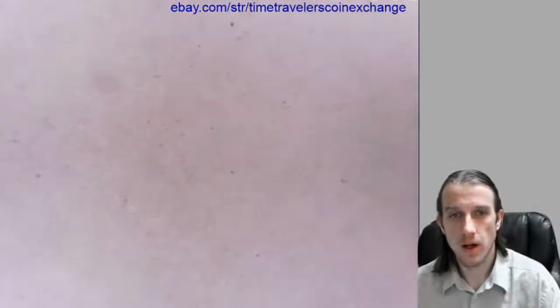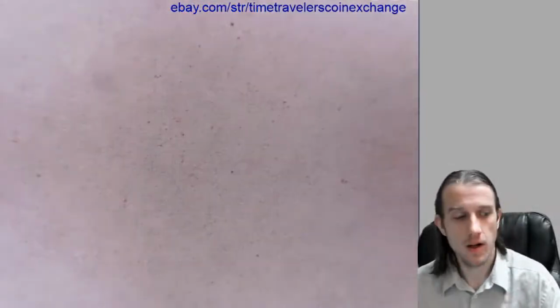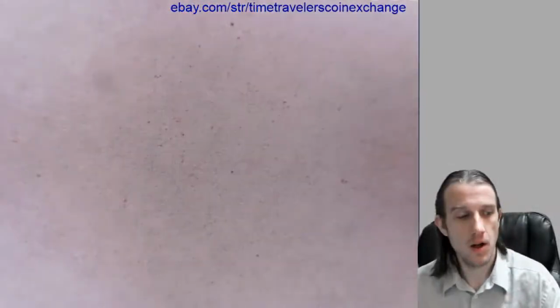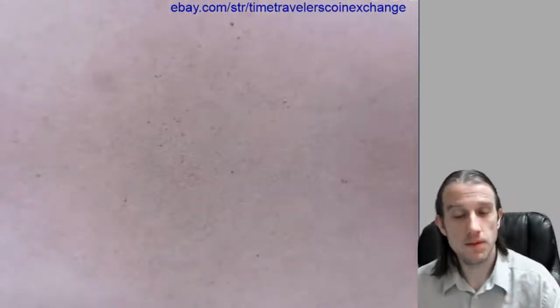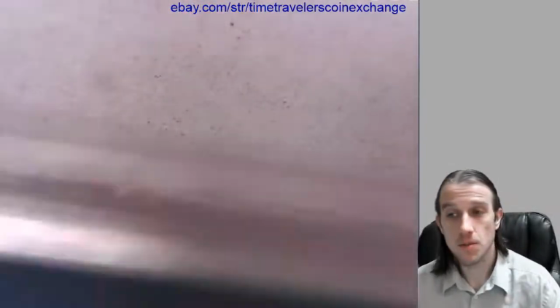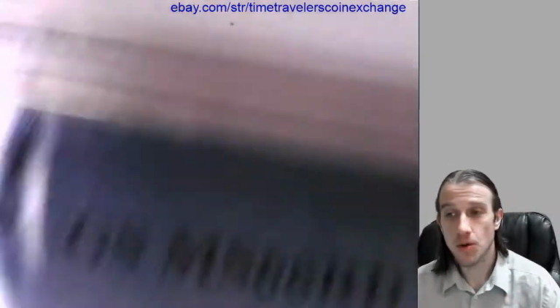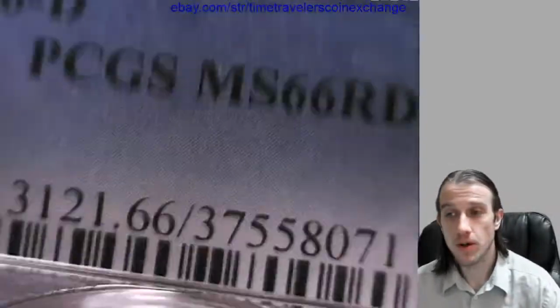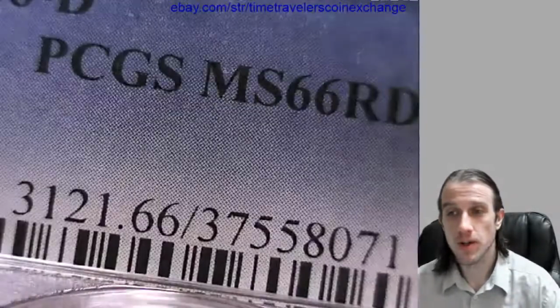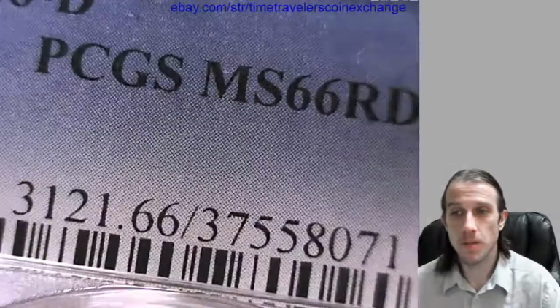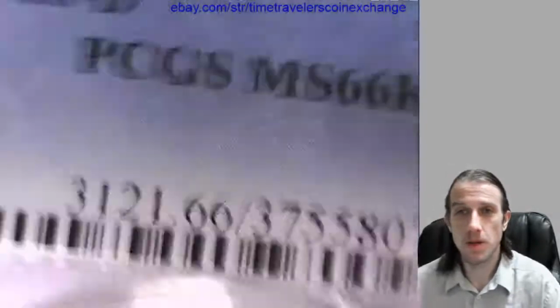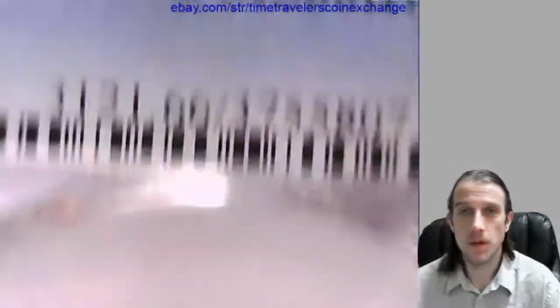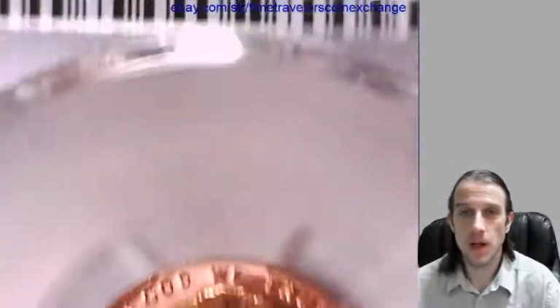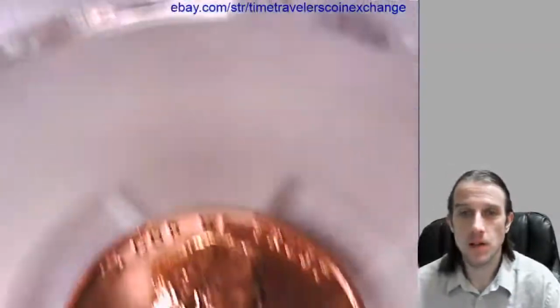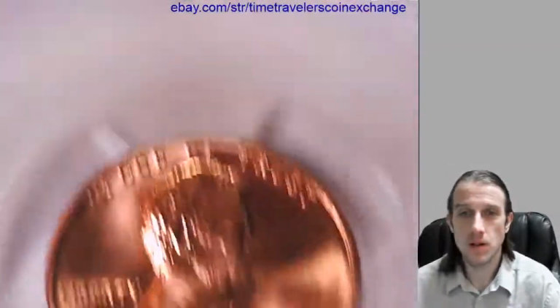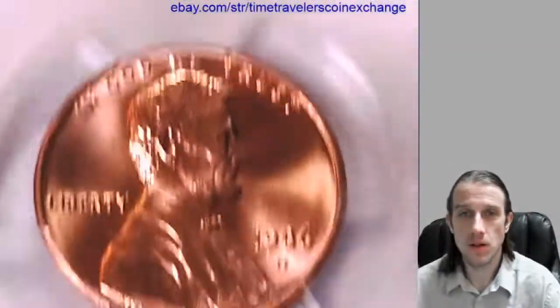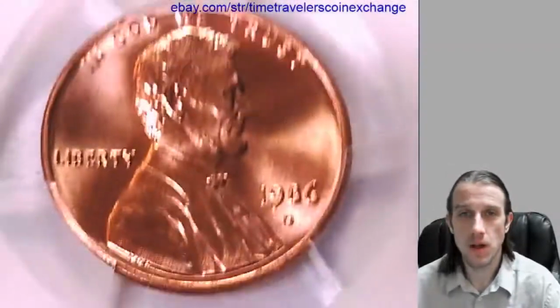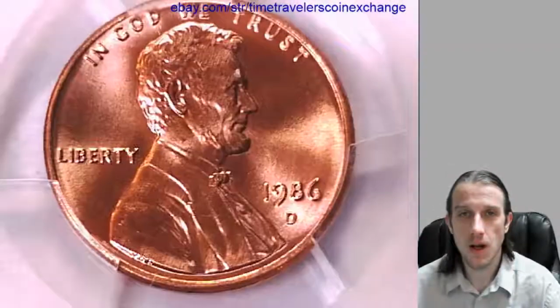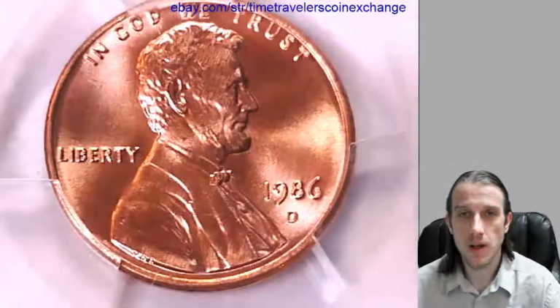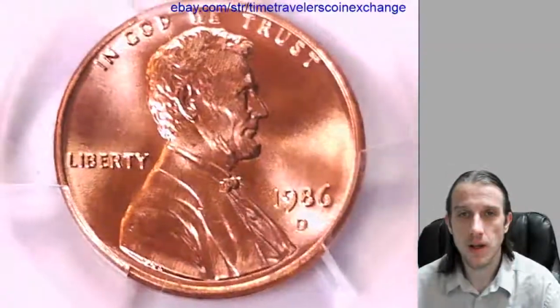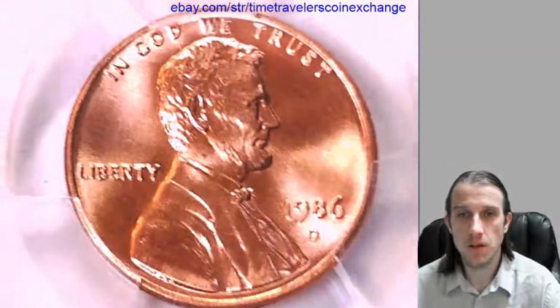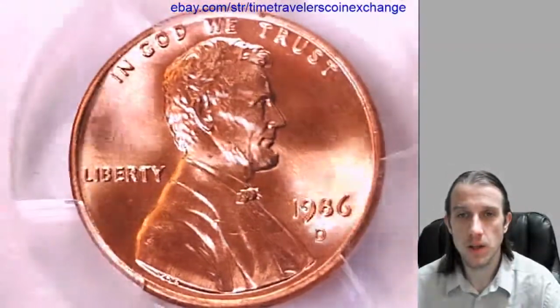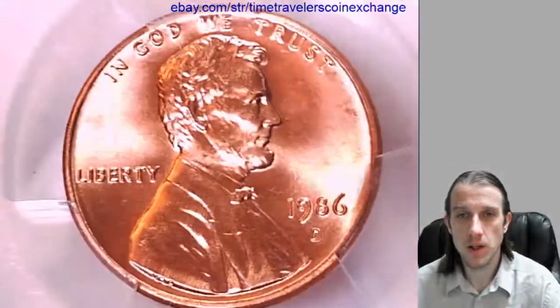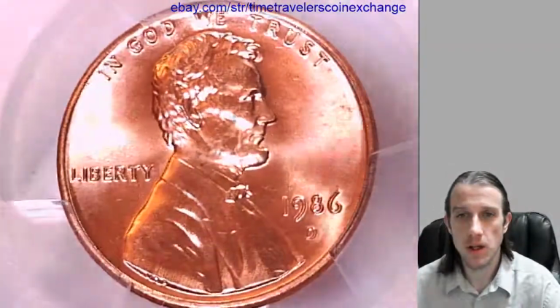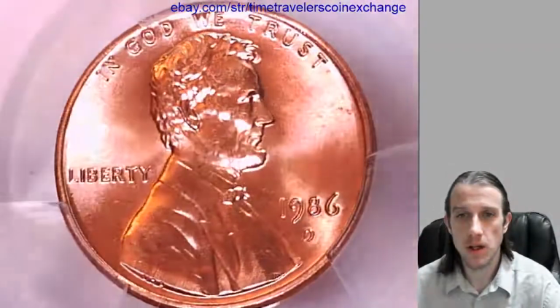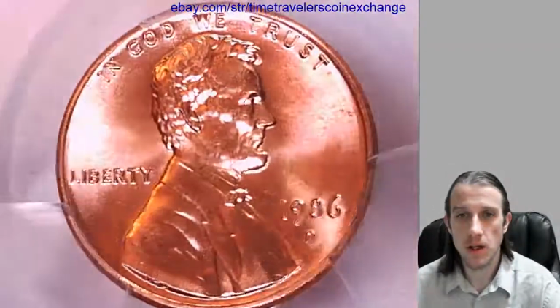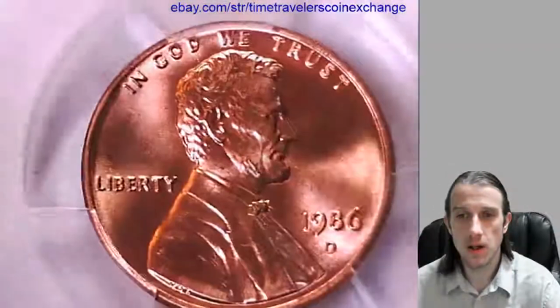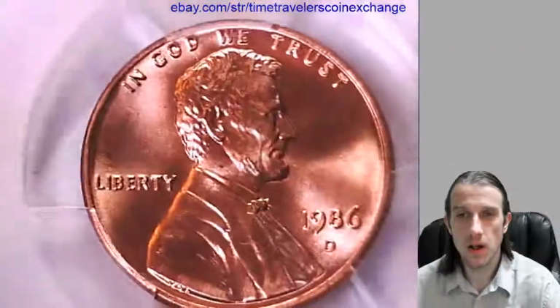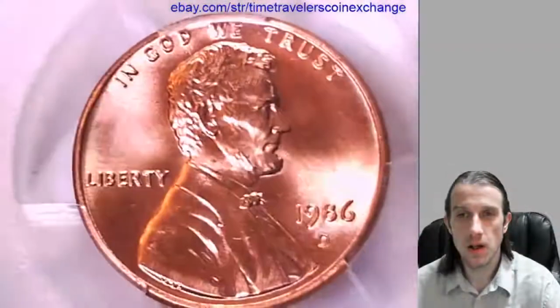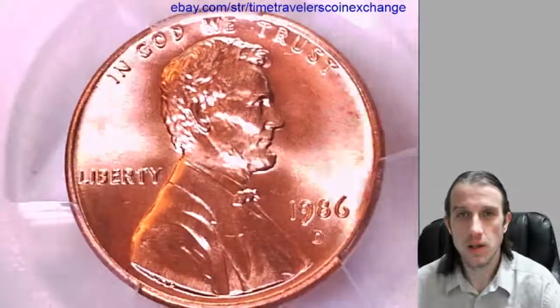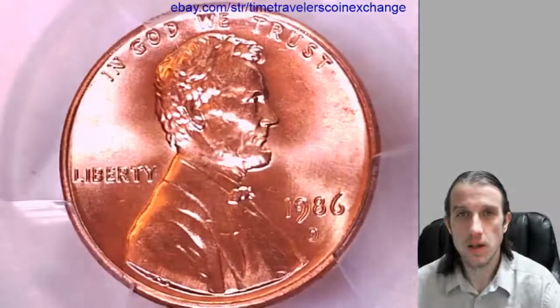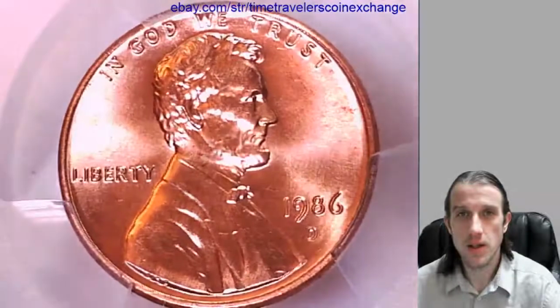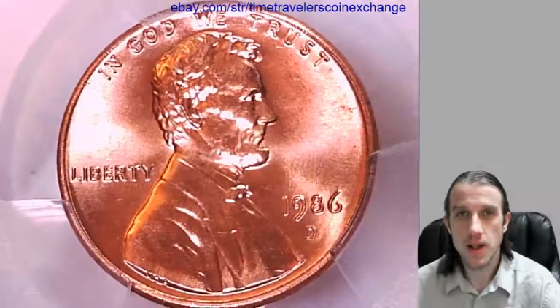I'll have some more coins coming up for you guys soon. Thank you for watching. See you guys then.